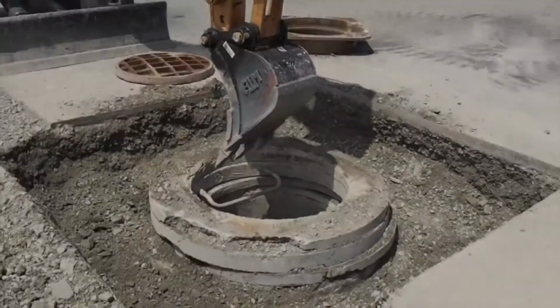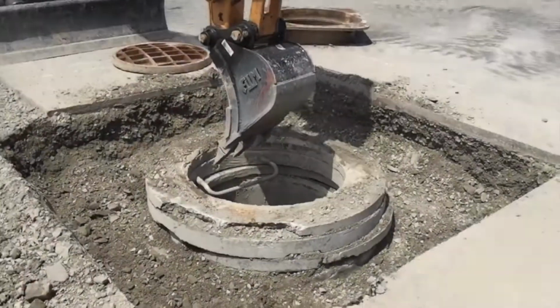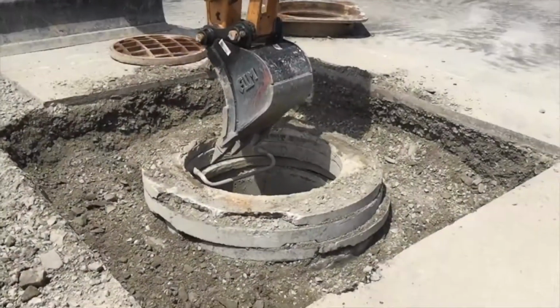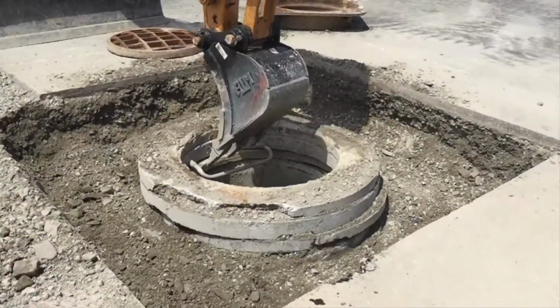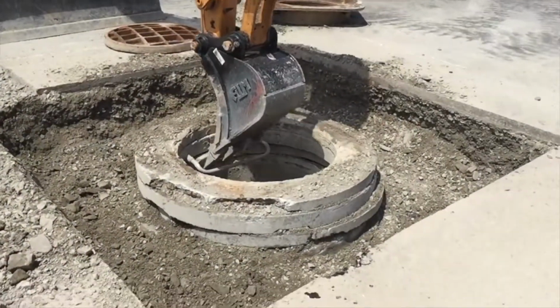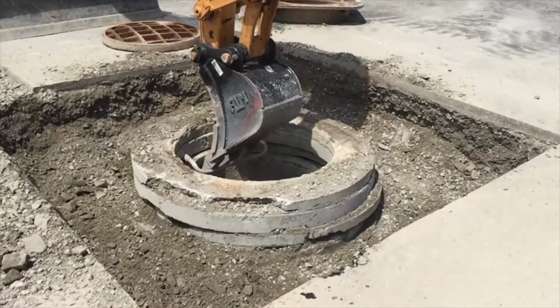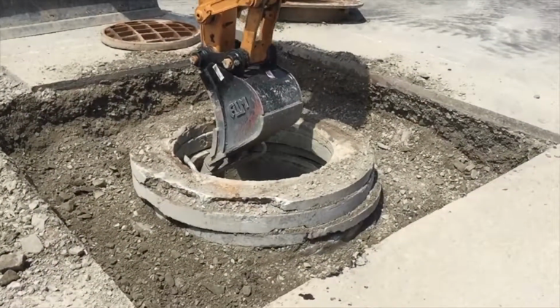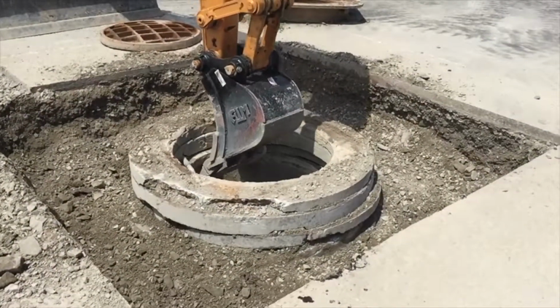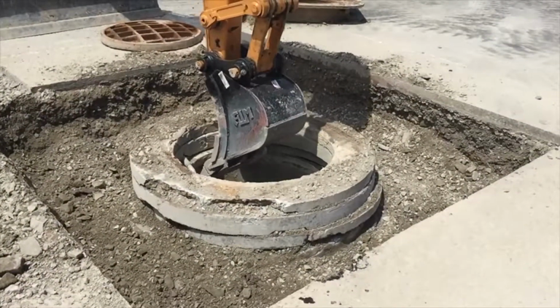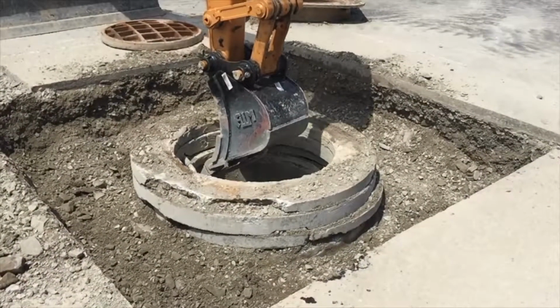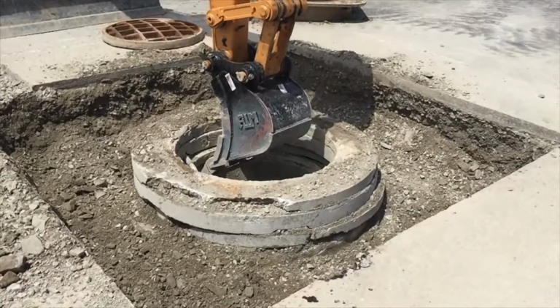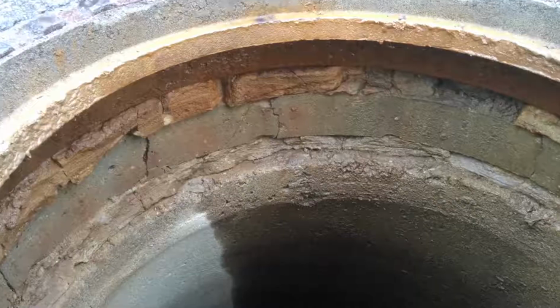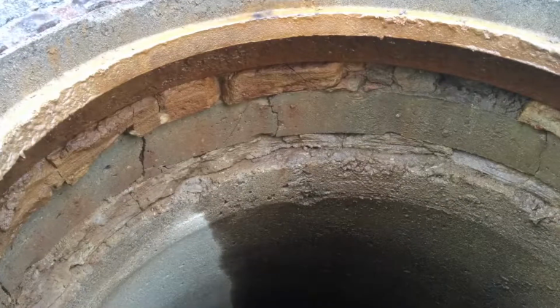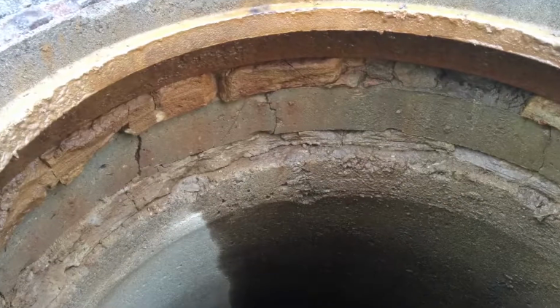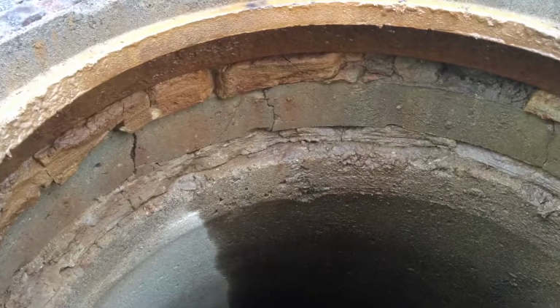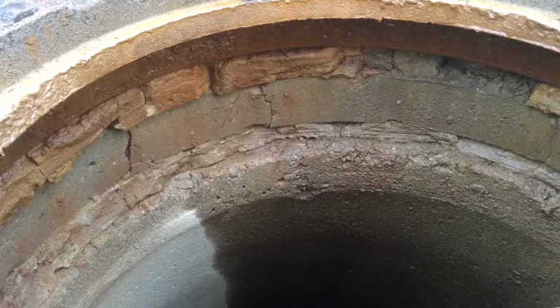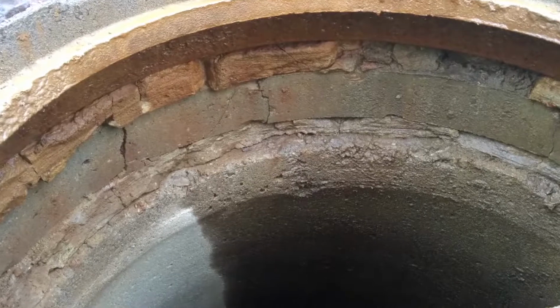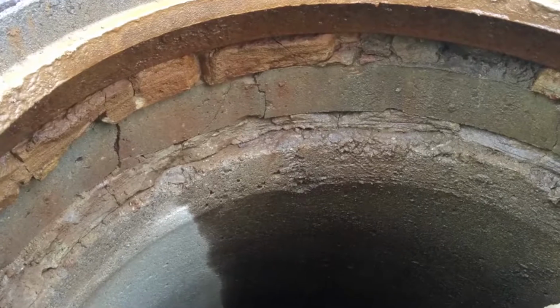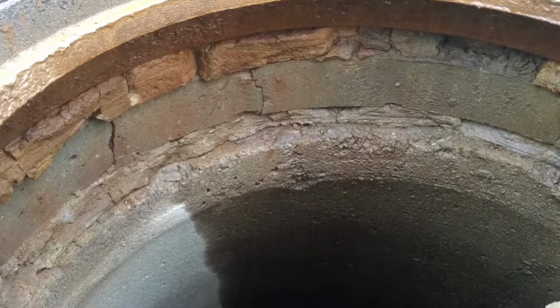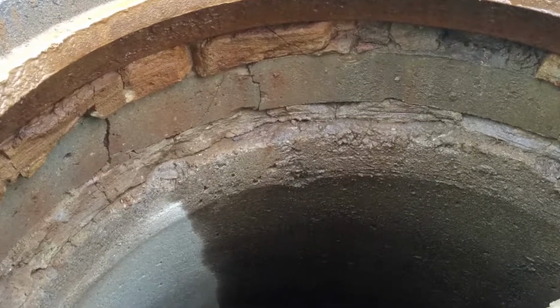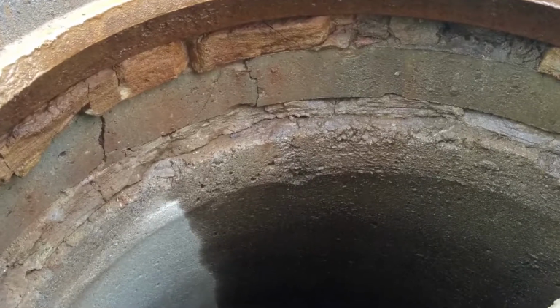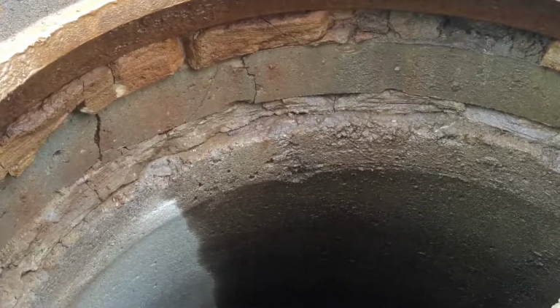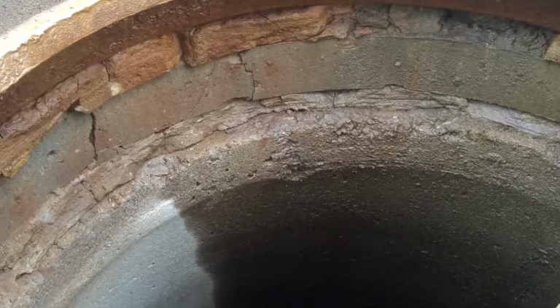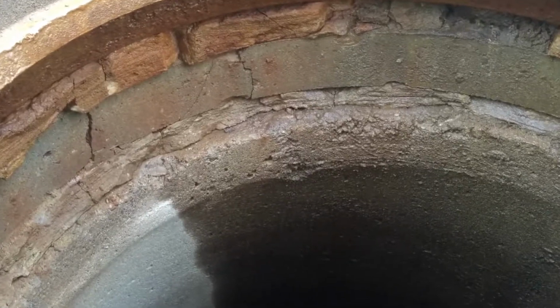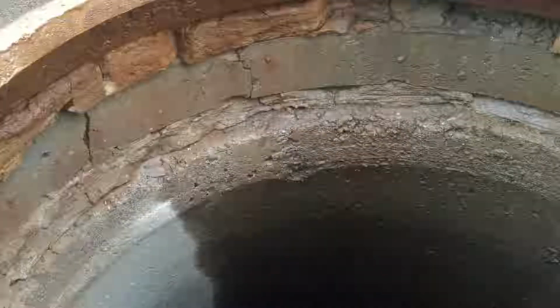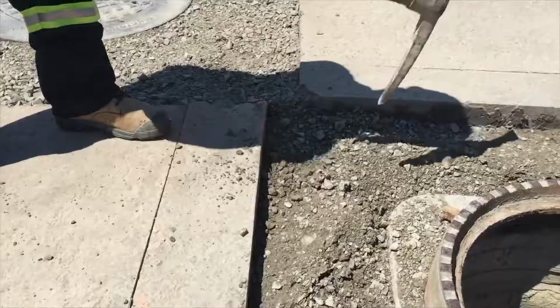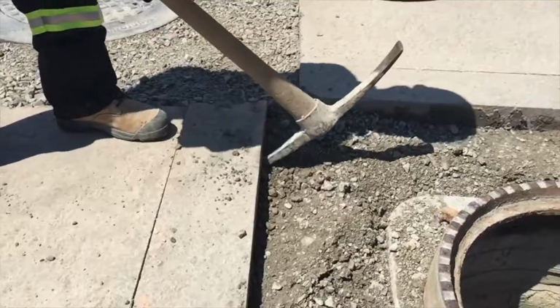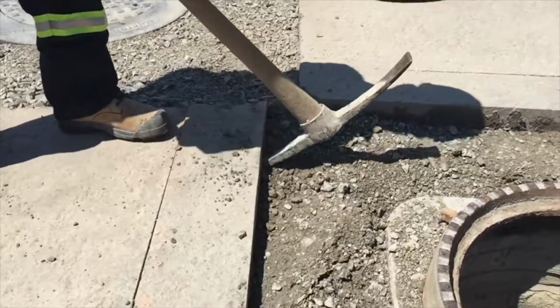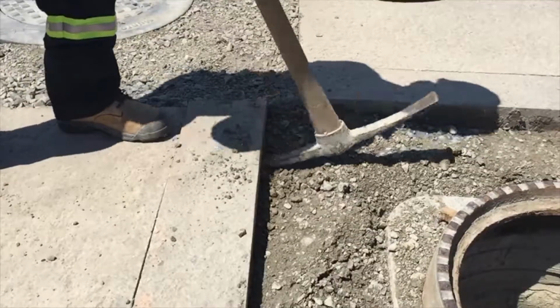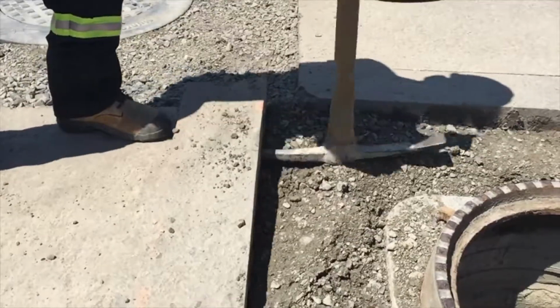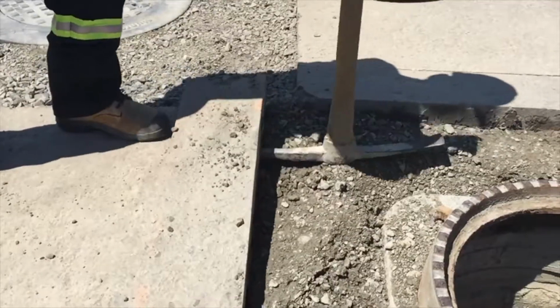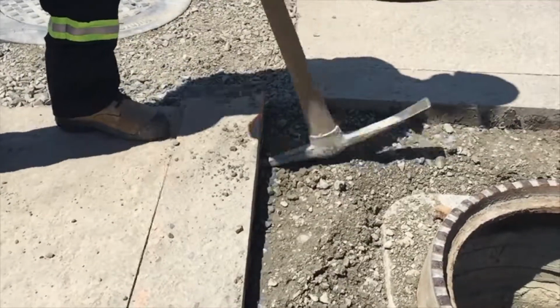No more grade rings. No more inflow and infiltration issues. No more costly rehabilitation.